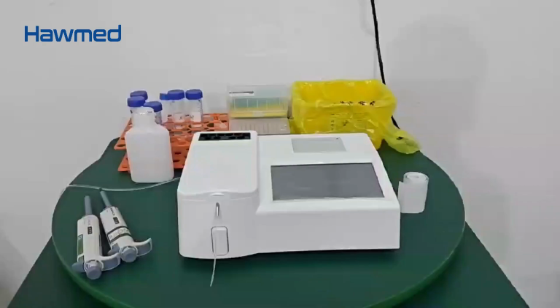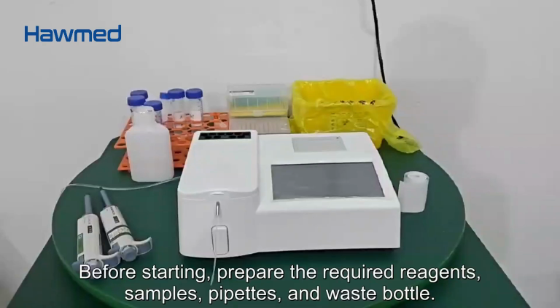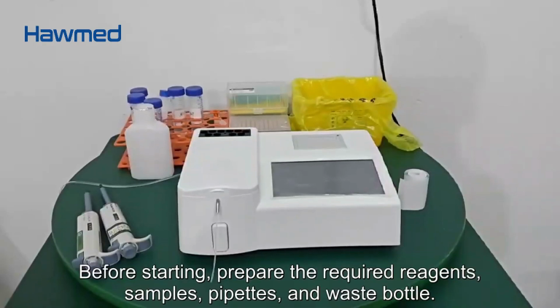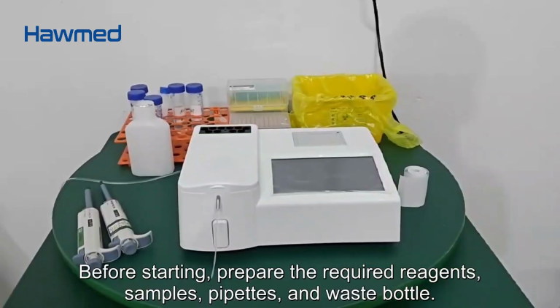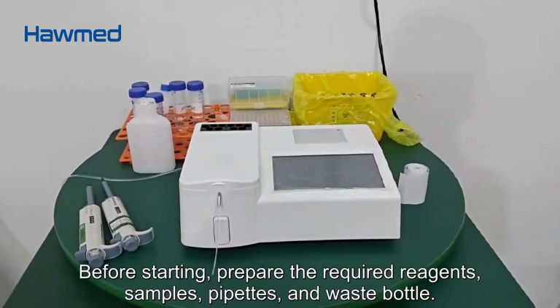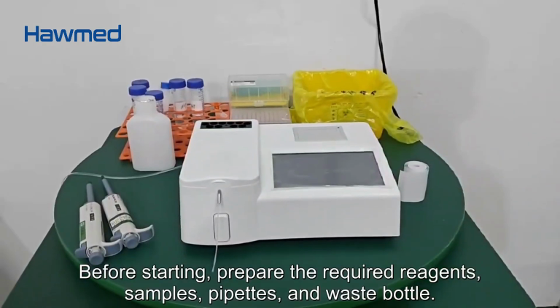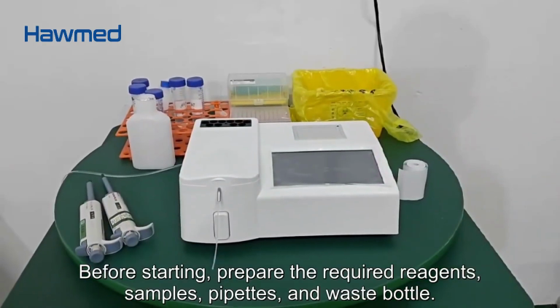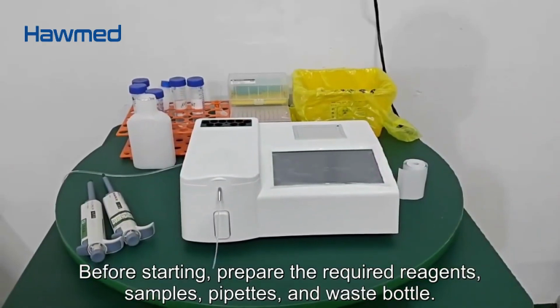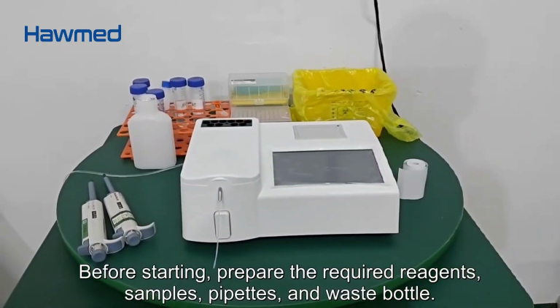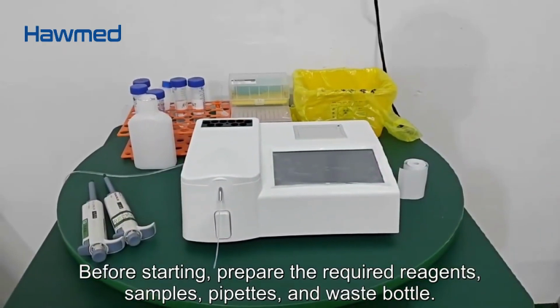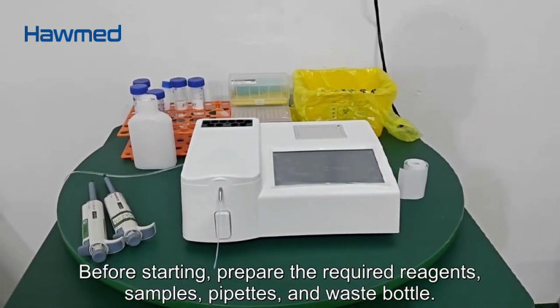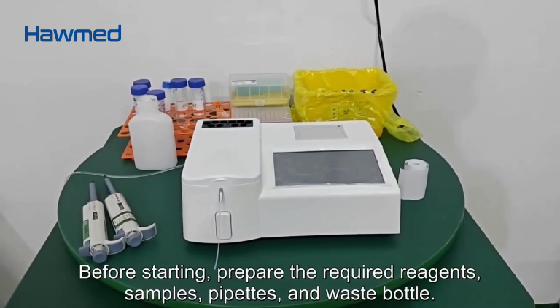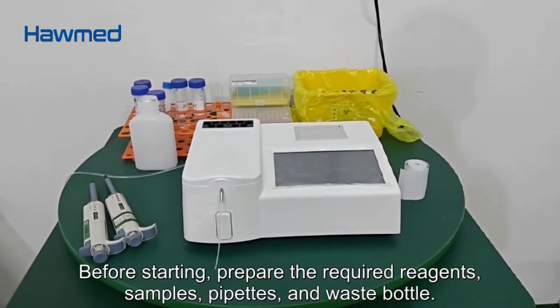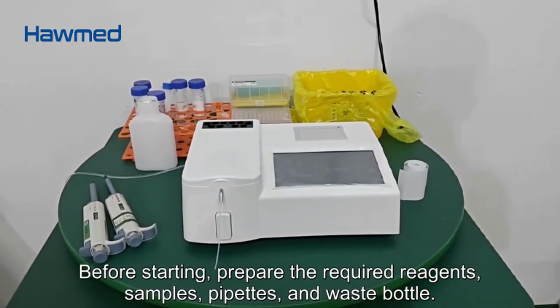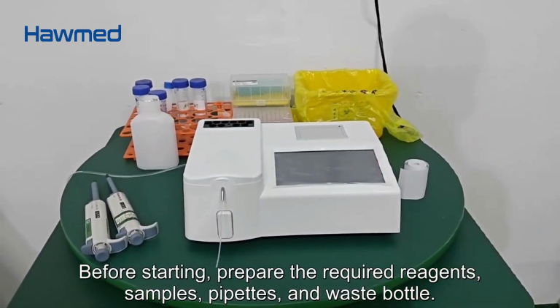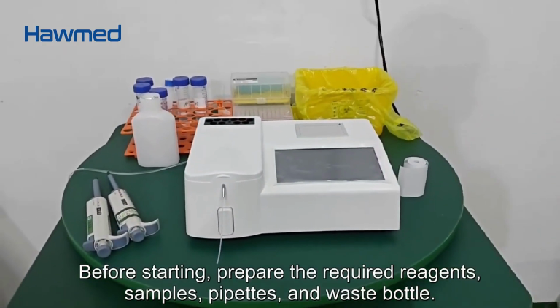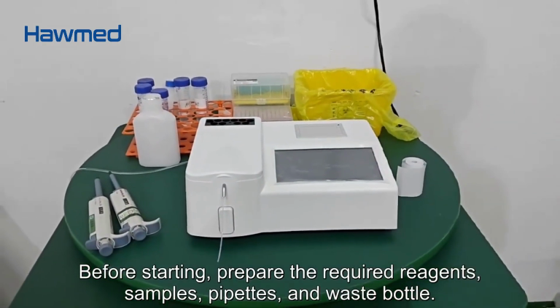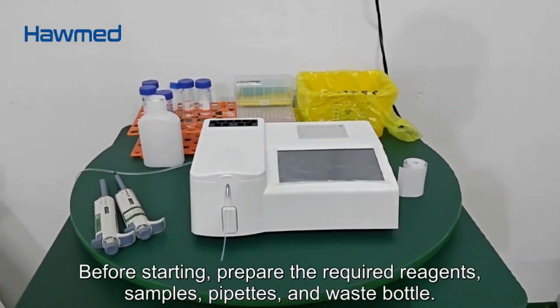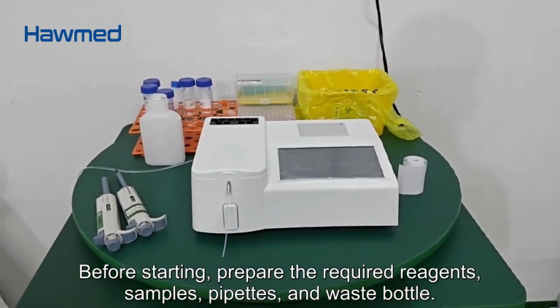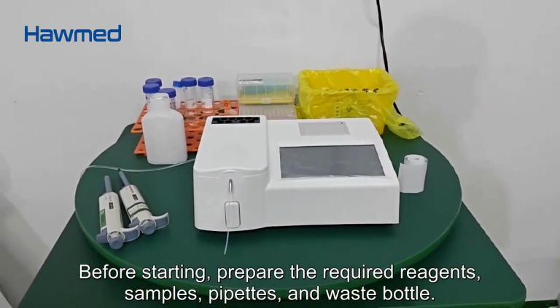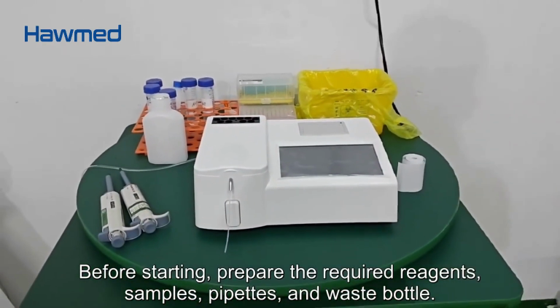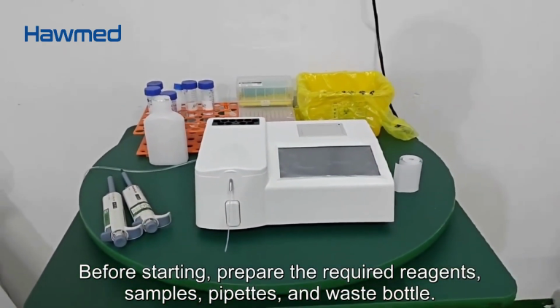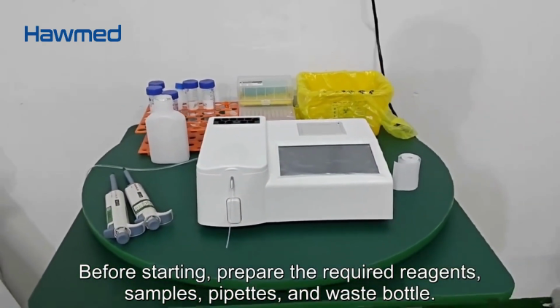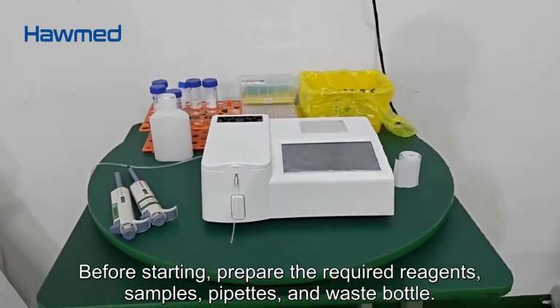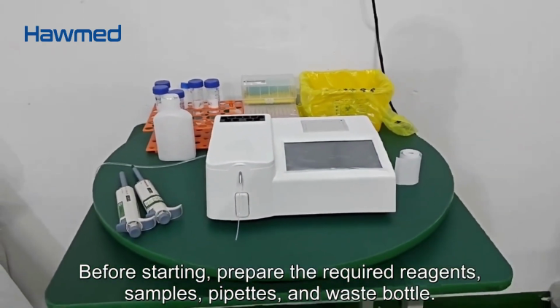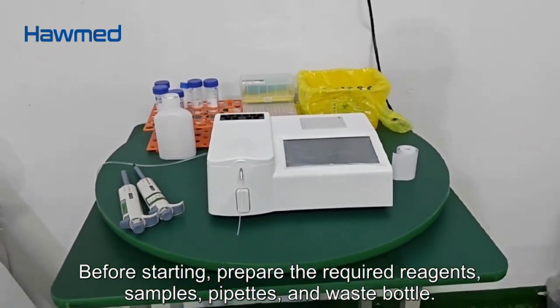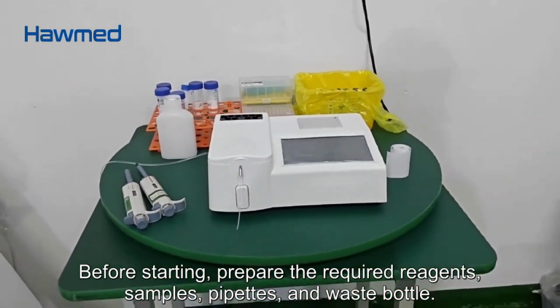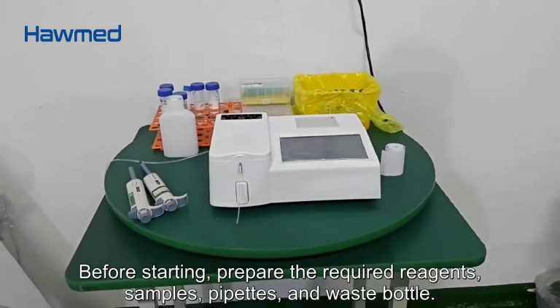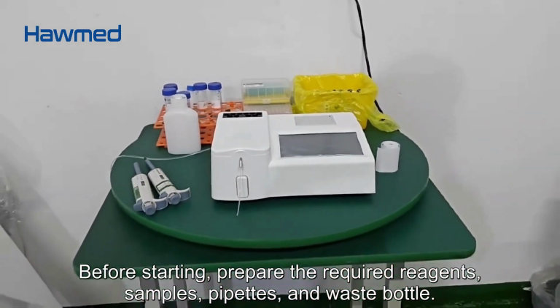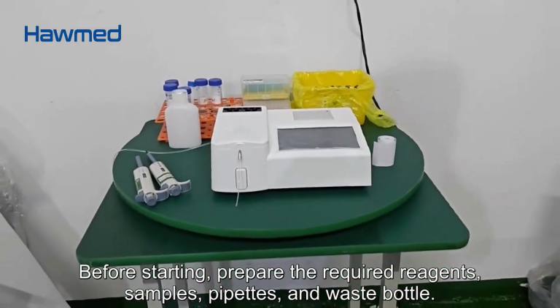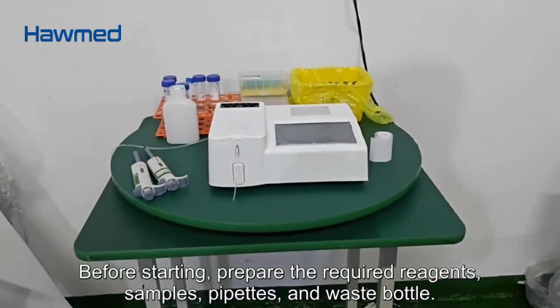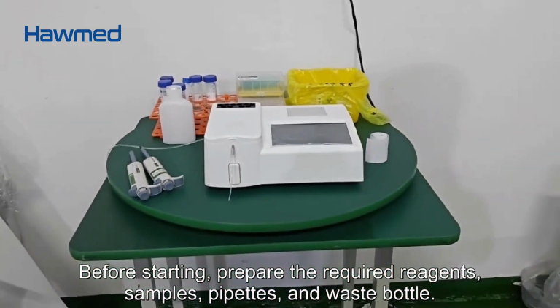Before starting, prepare the required reagents, samples, pipettes, and waste bottle.